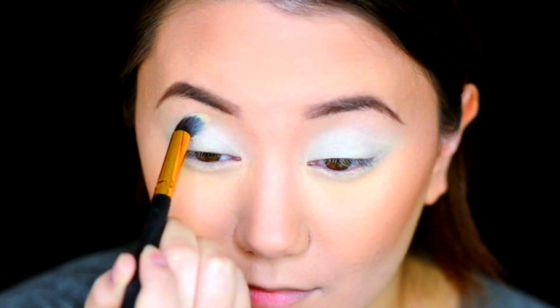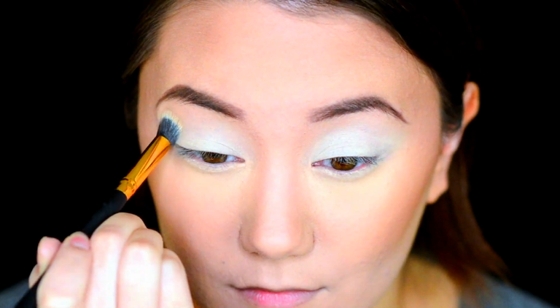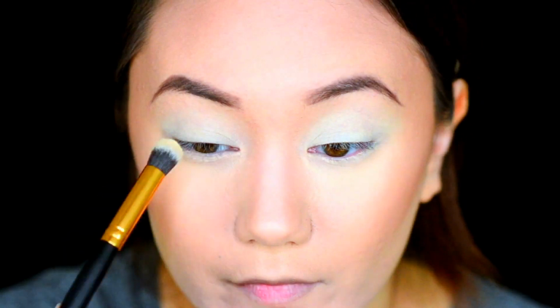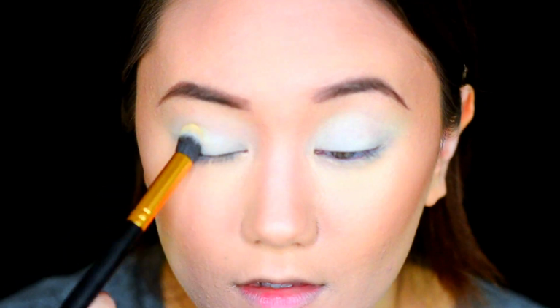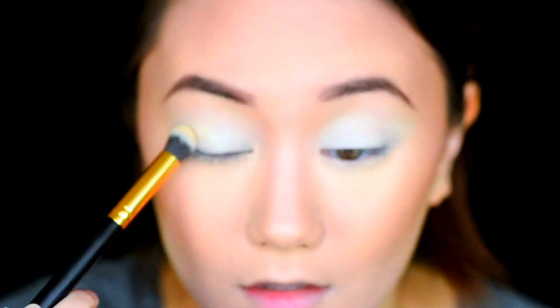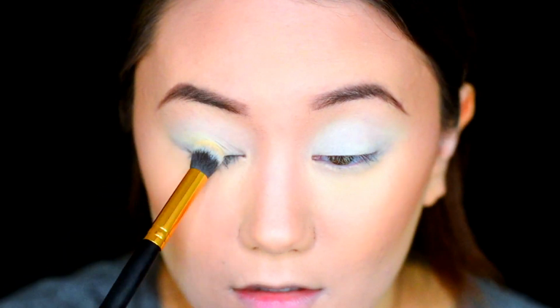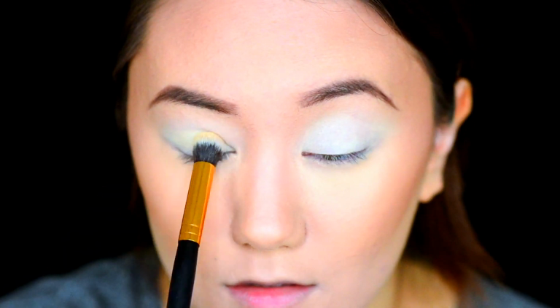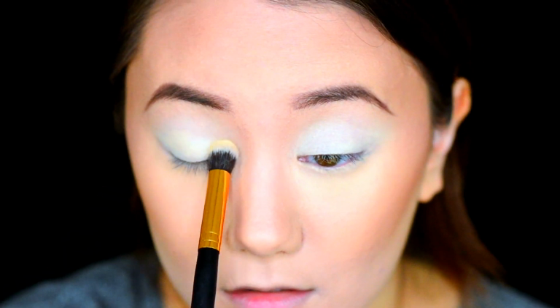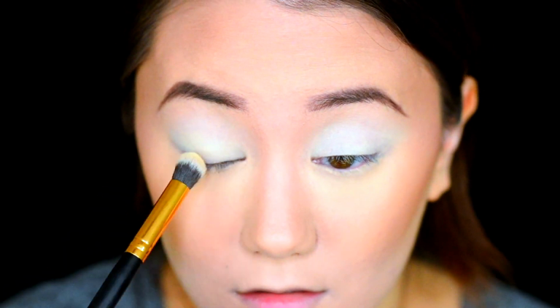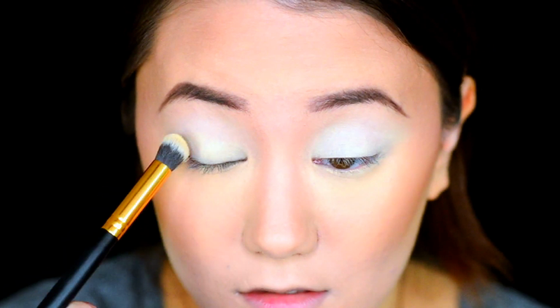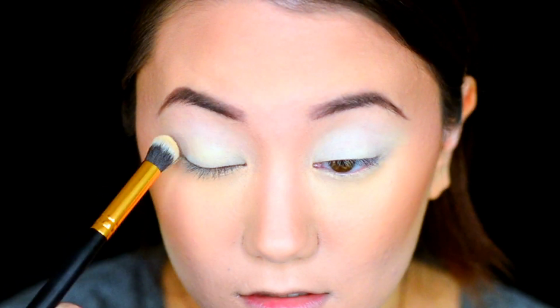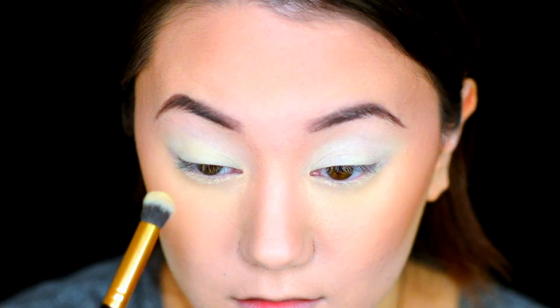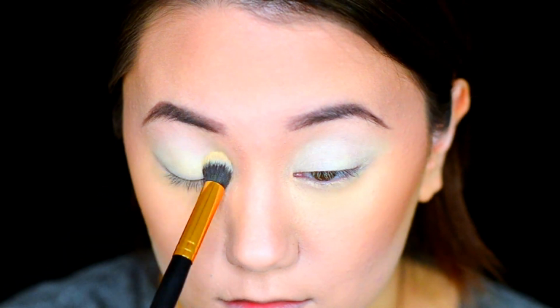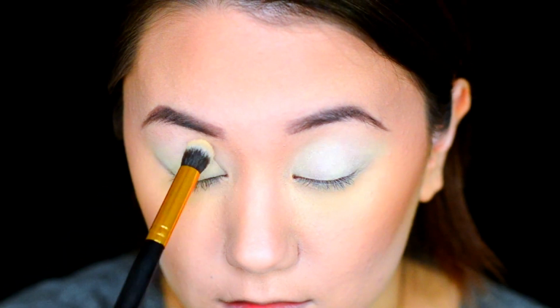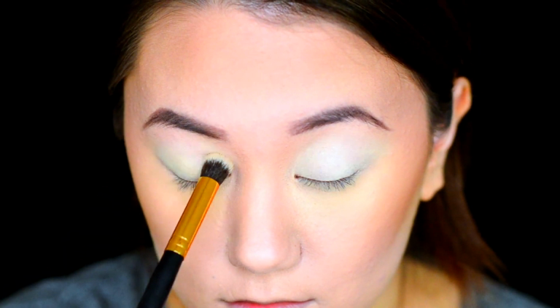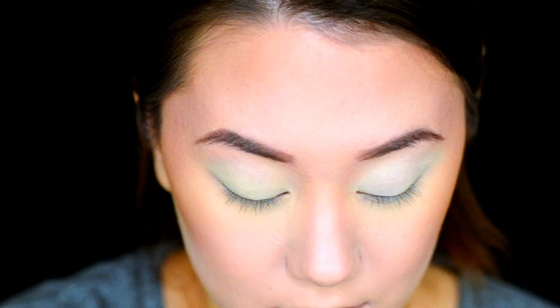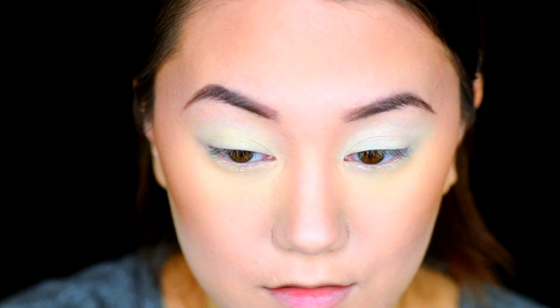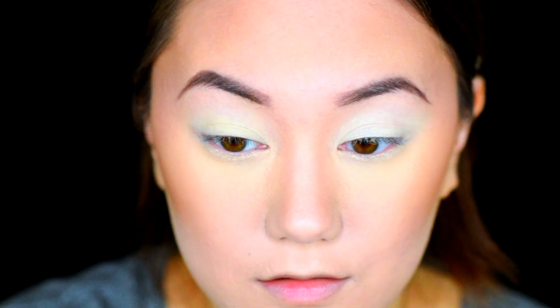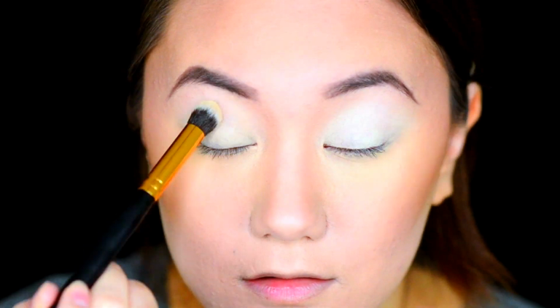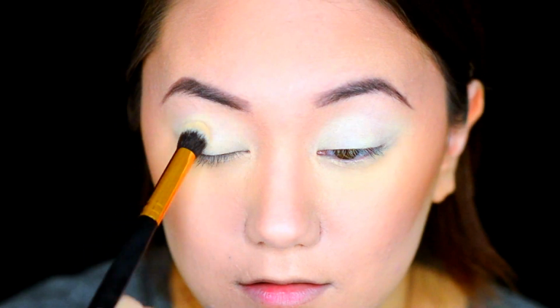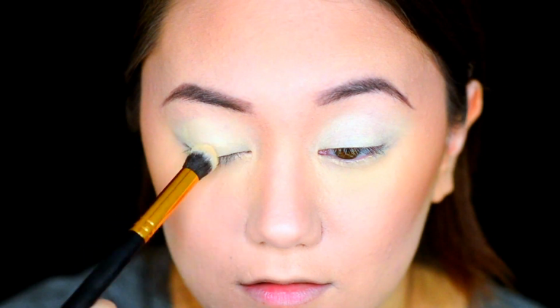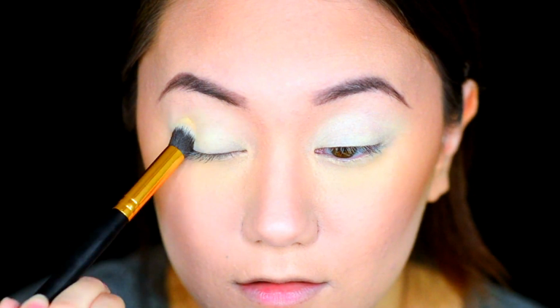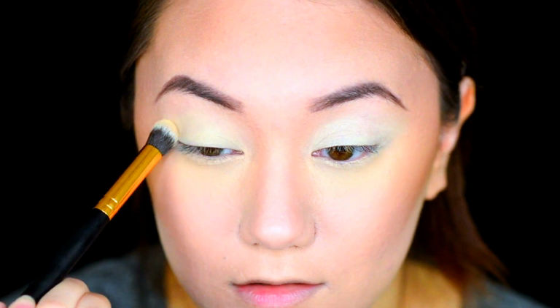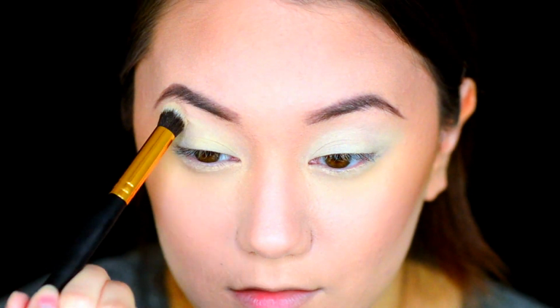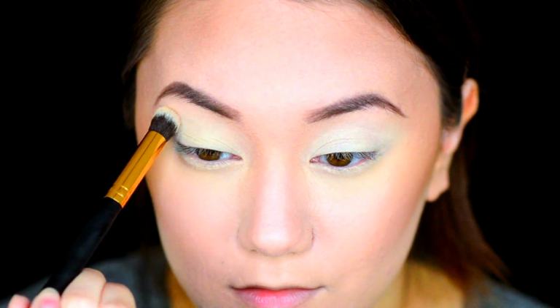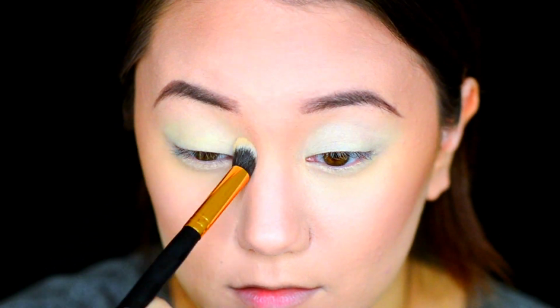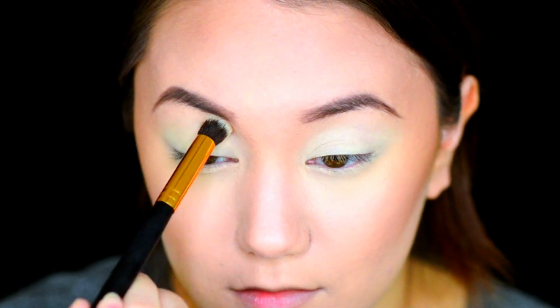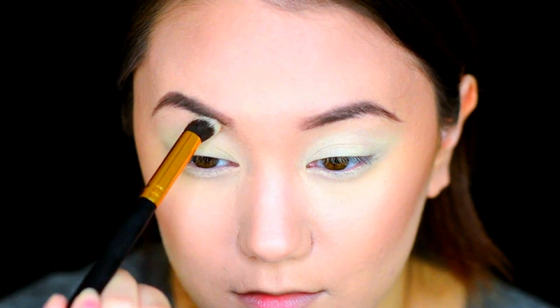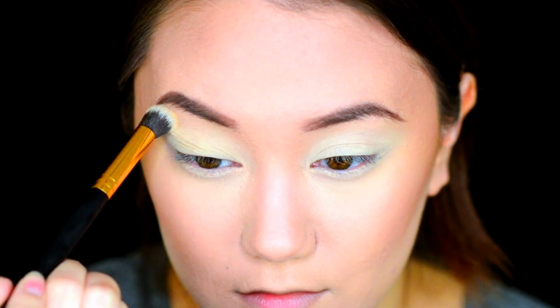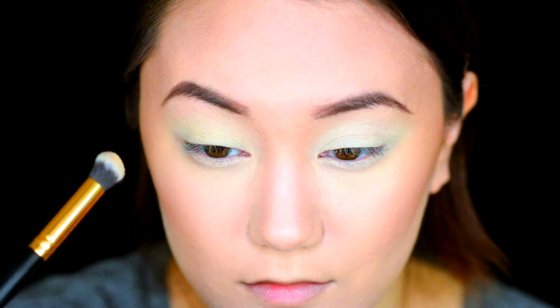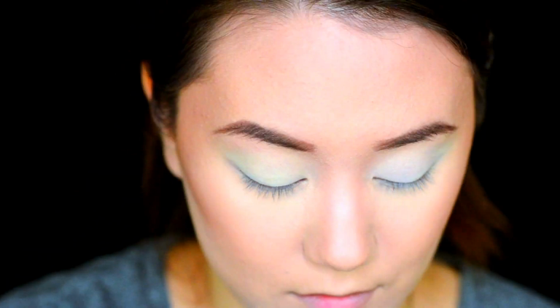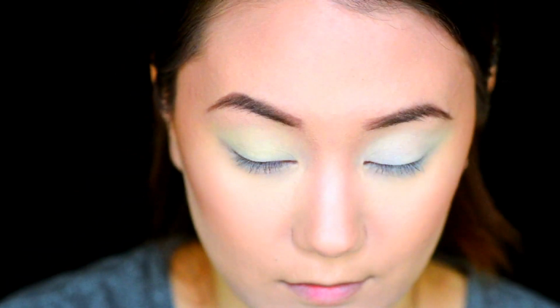To set my primer, I'm using the shade Classic from the Melt Cosmetics Rust Stack.